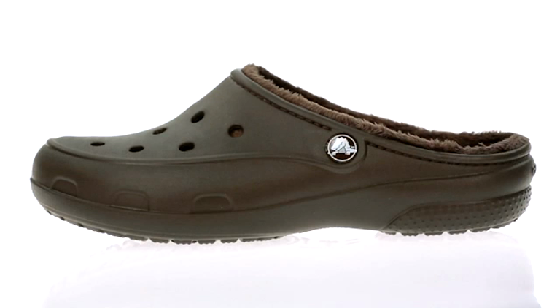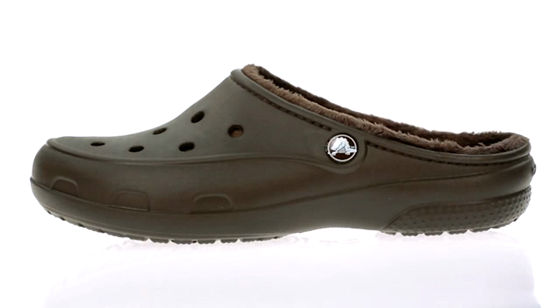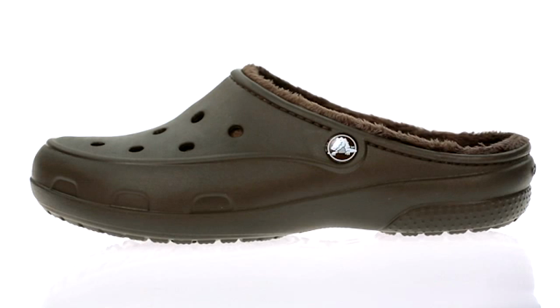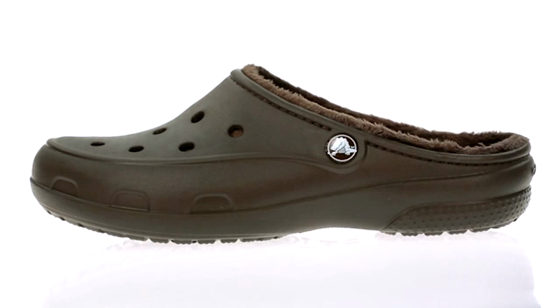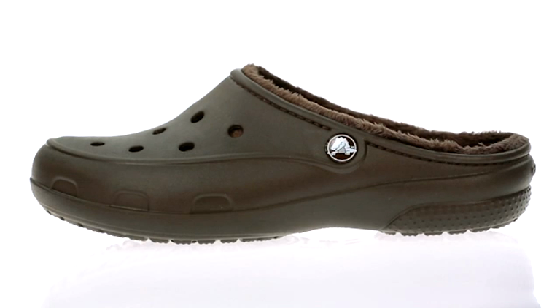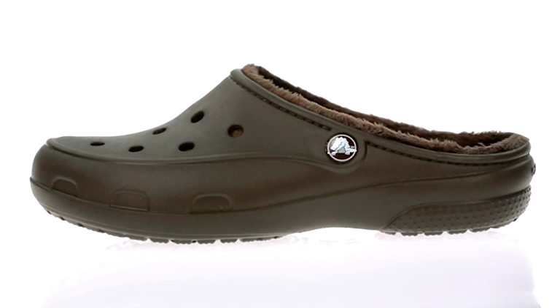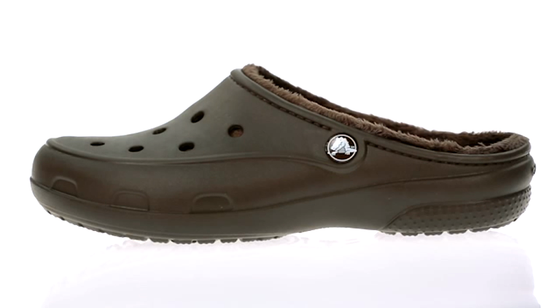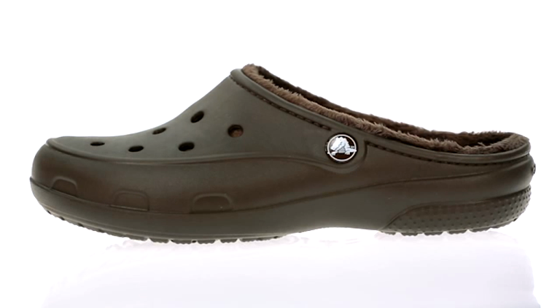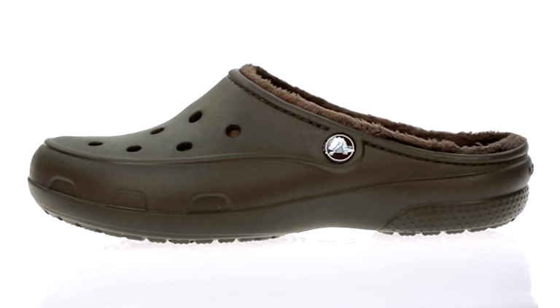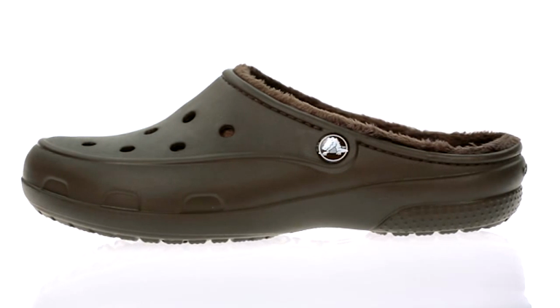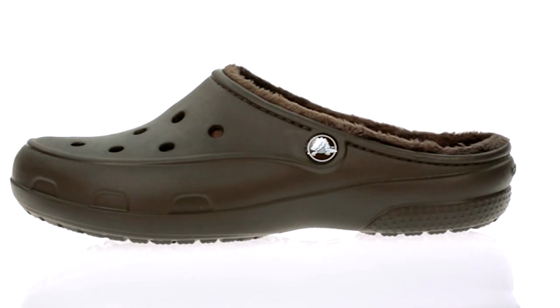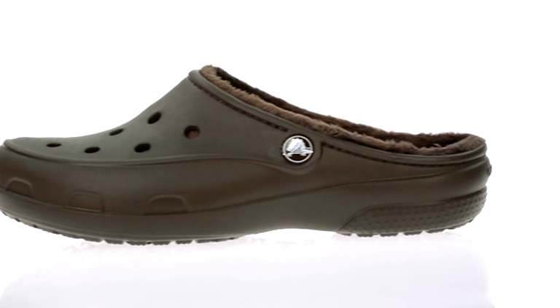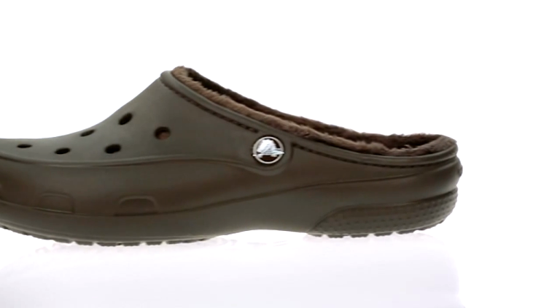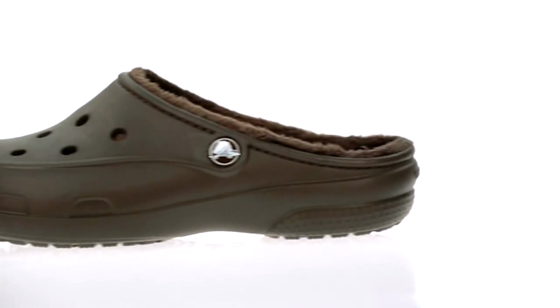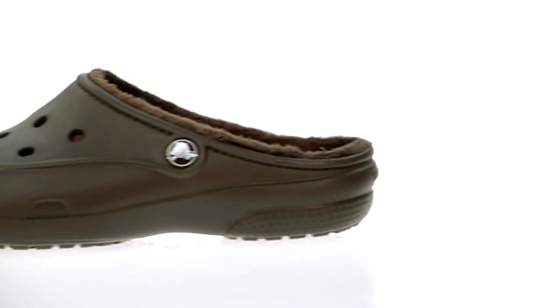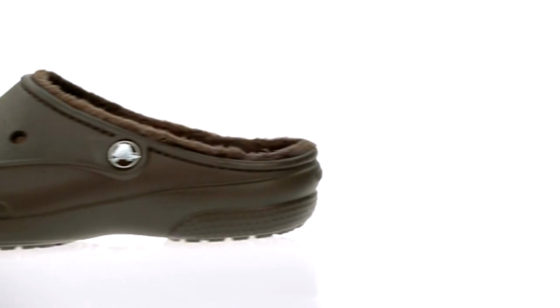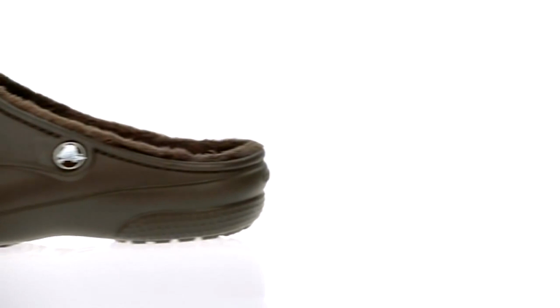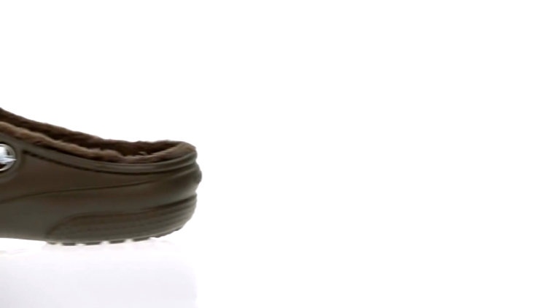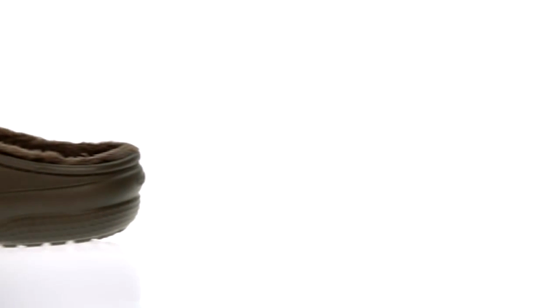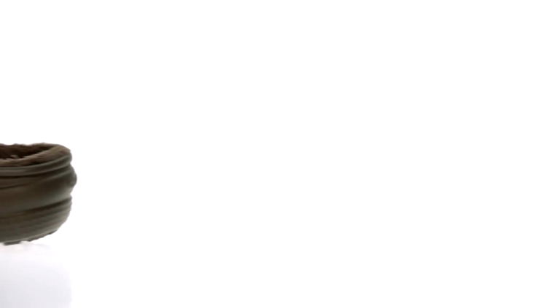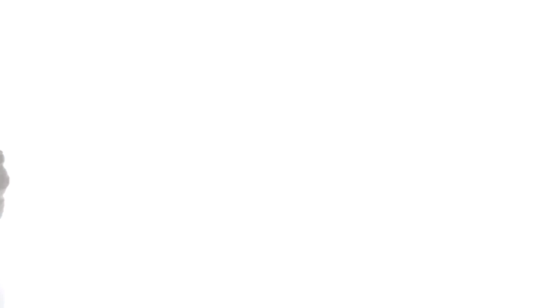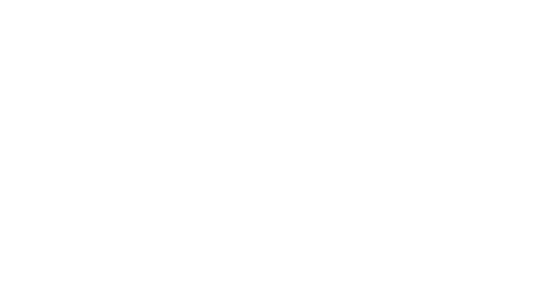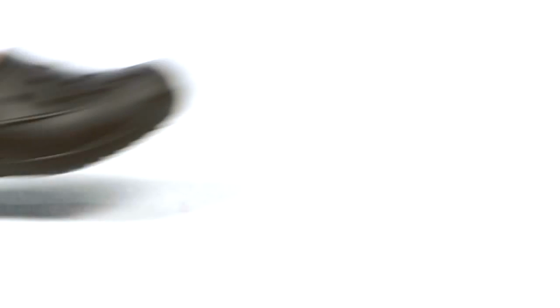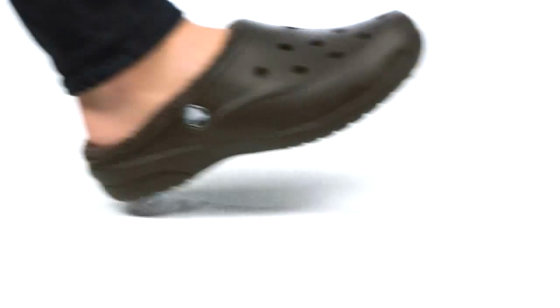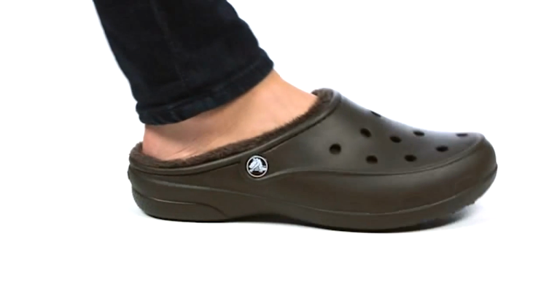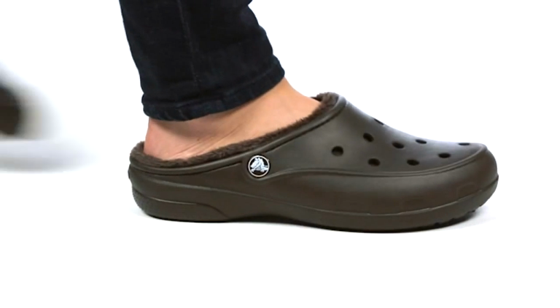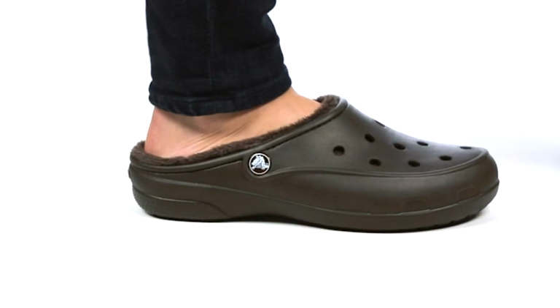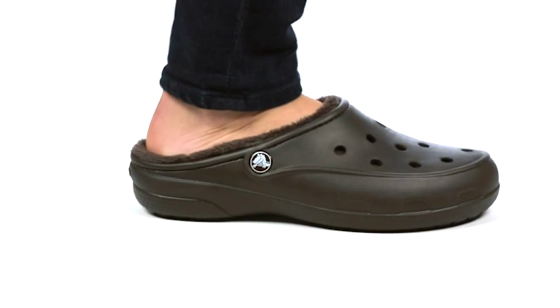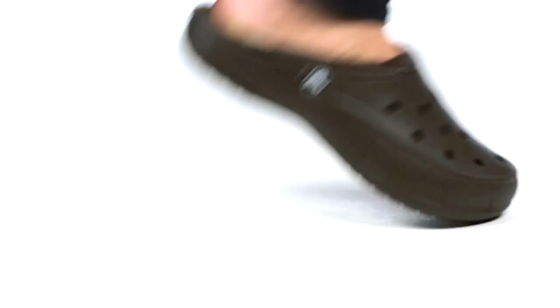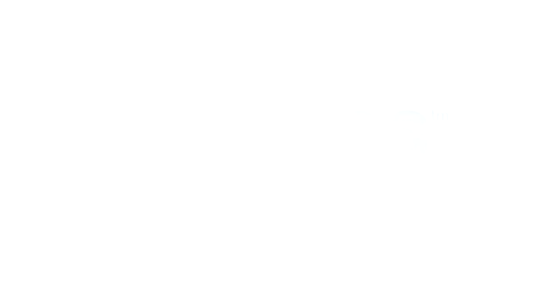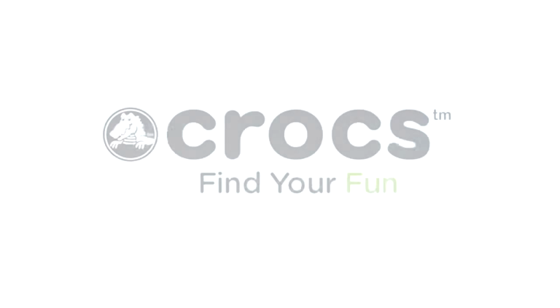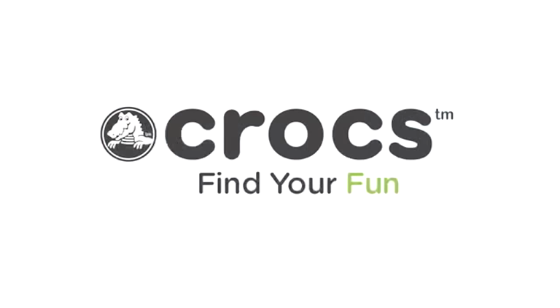That's the Freesale Line Clog. Wear it indoors or out — it has all the comfort of our original clog designed with women in mind.